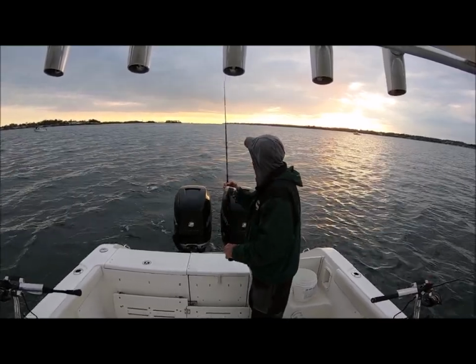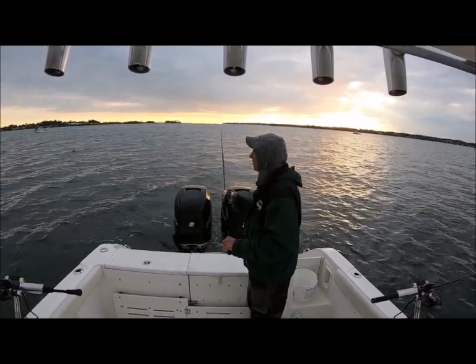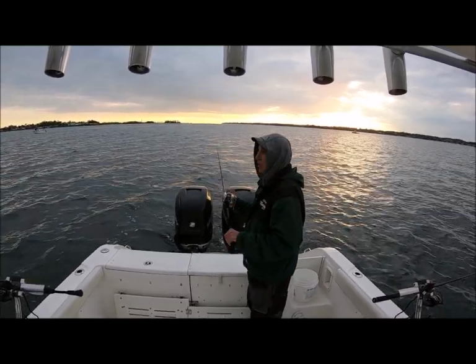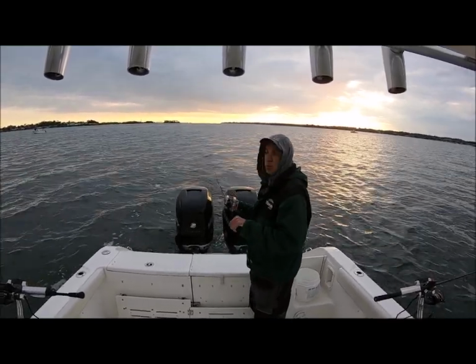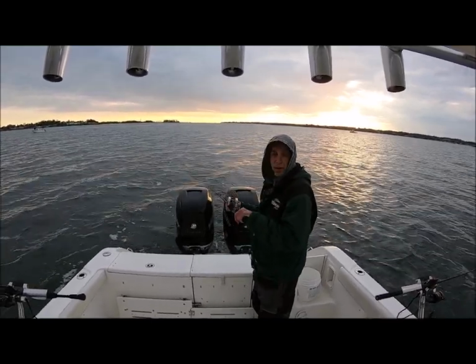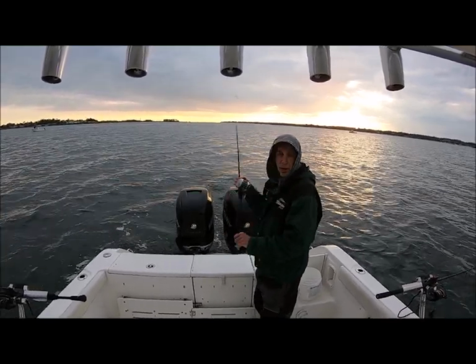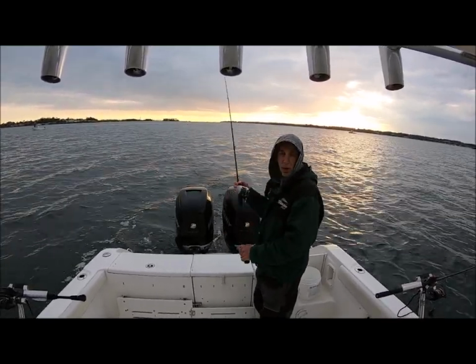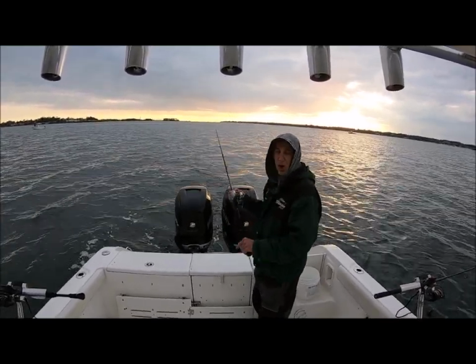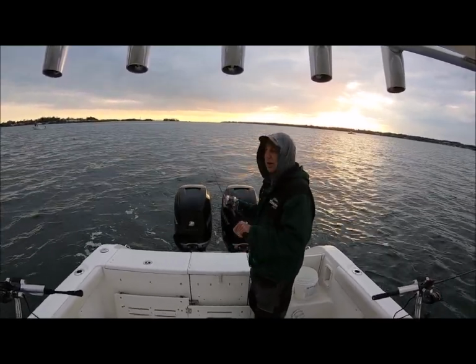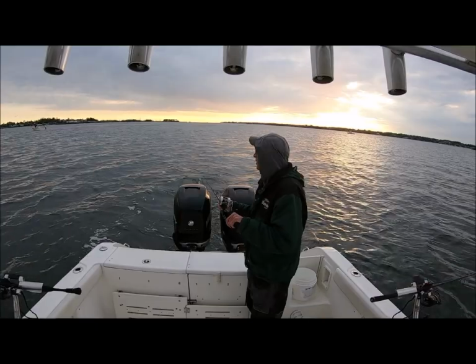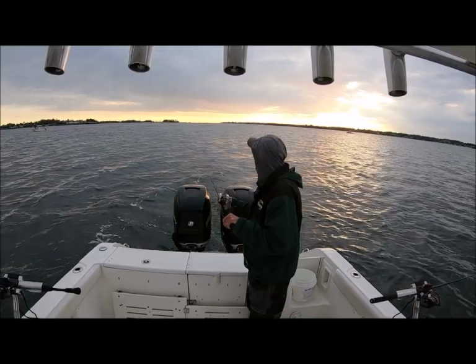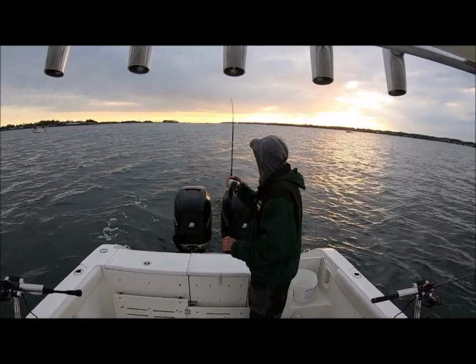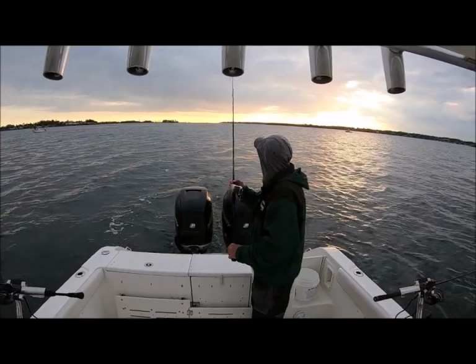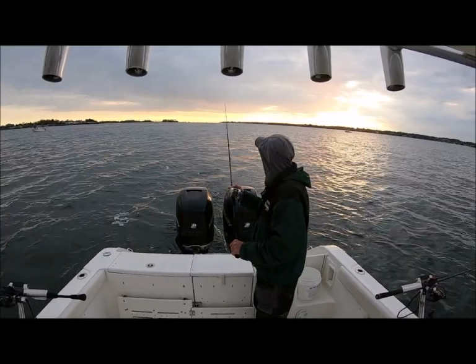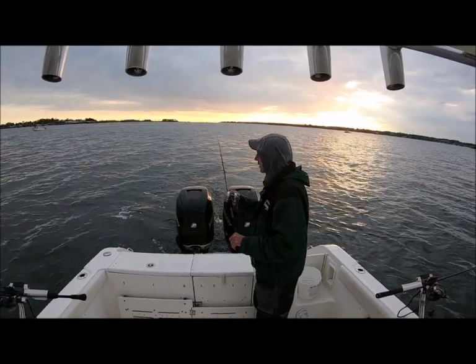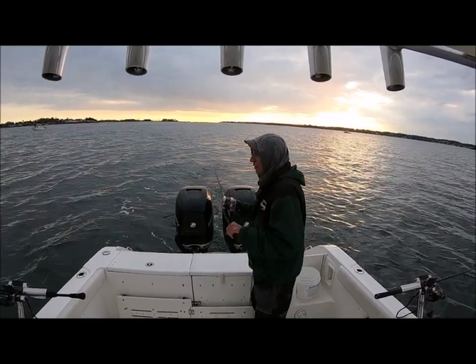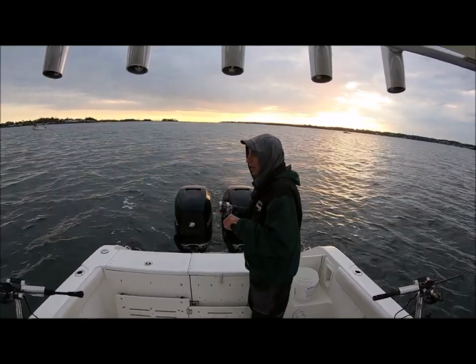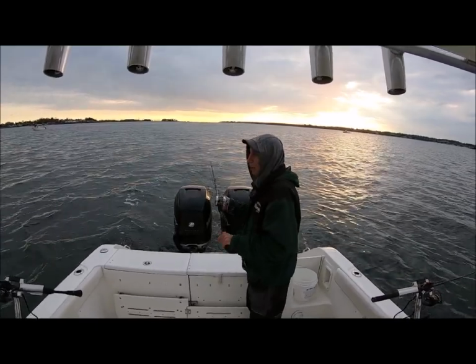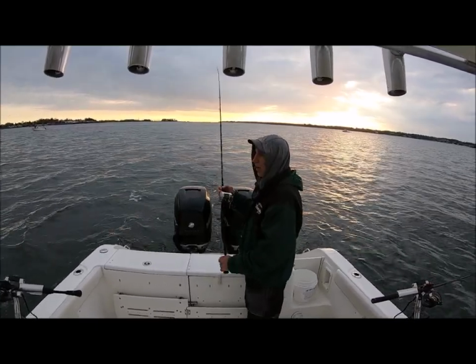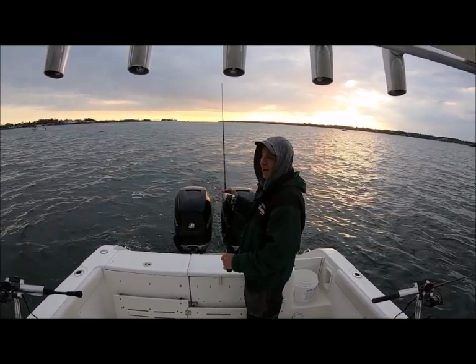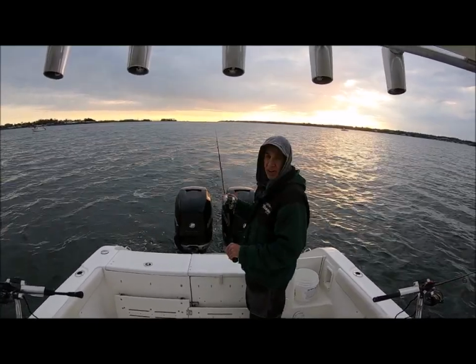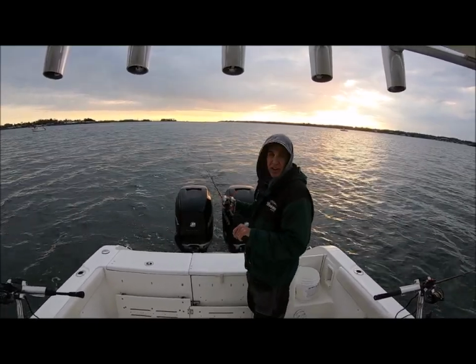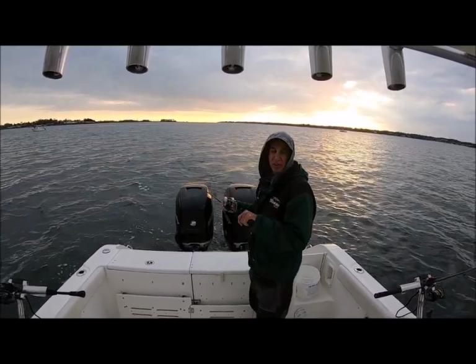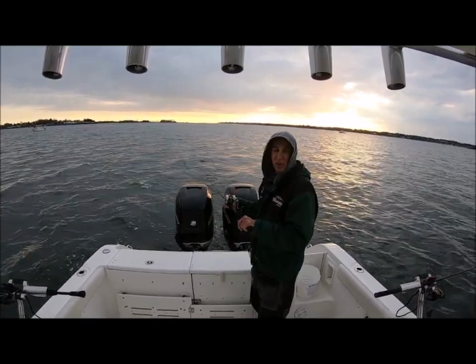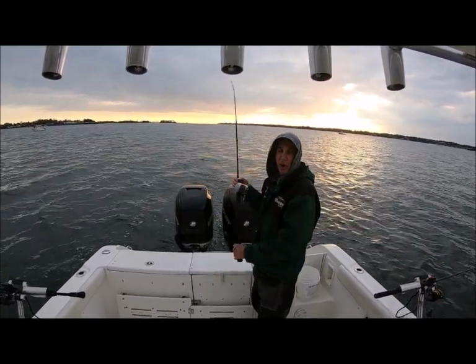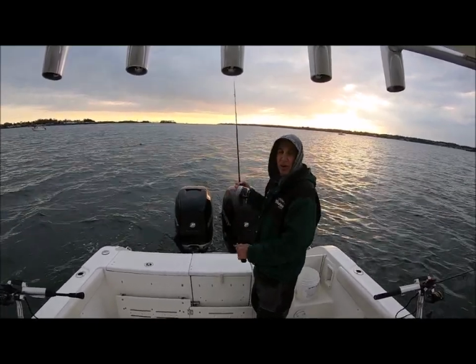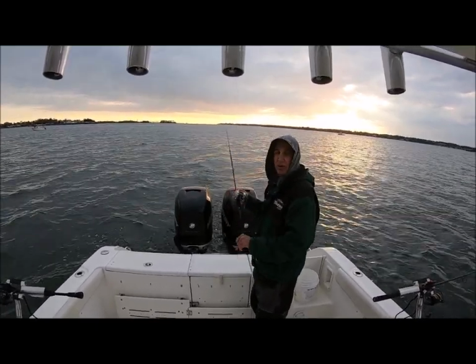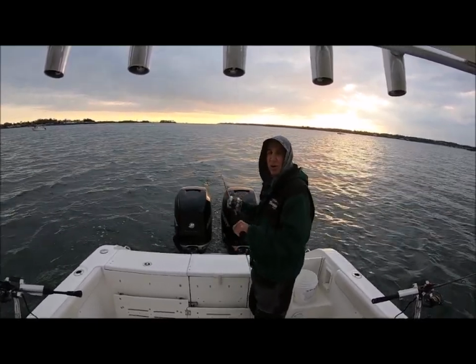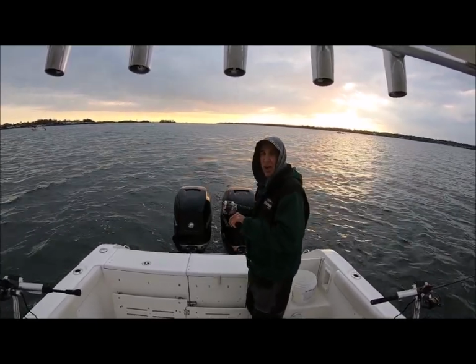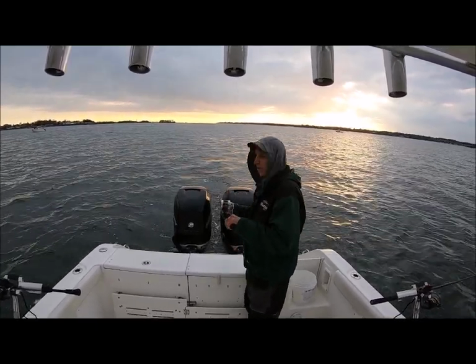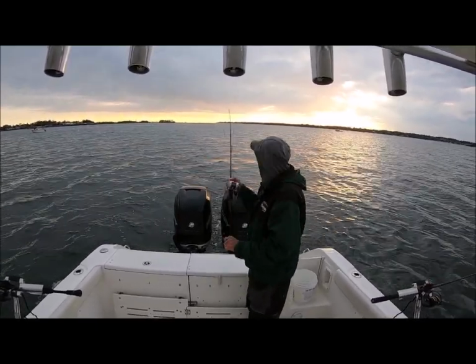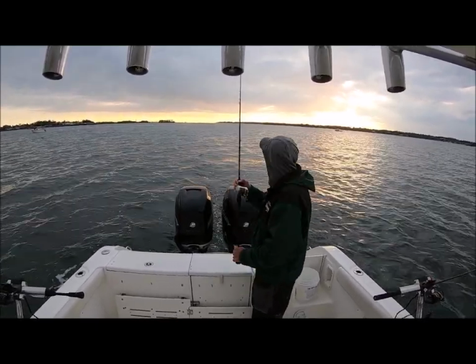Basically just working it along. One of the heads actually has a skirt on it, and I'll show you that in a little bit.